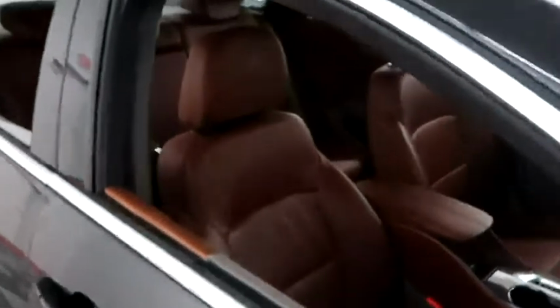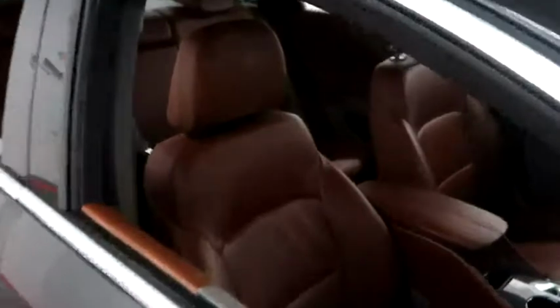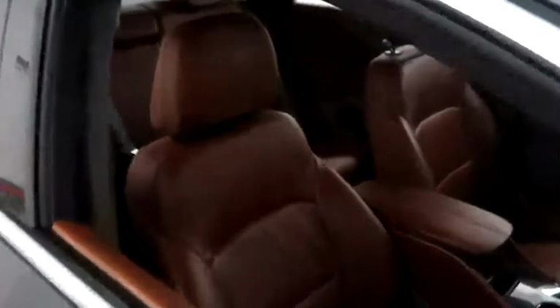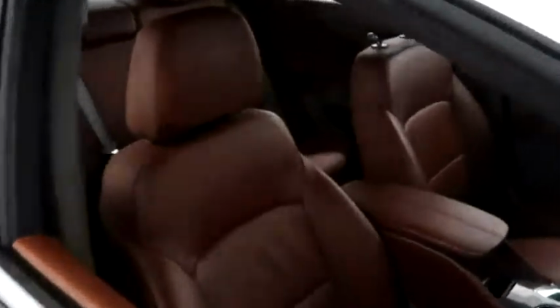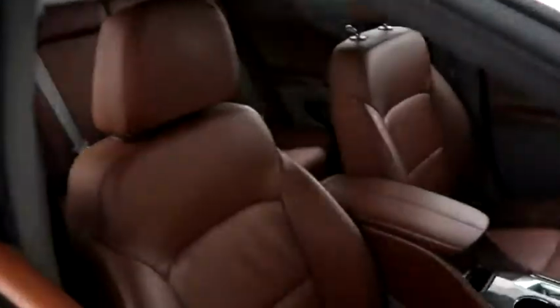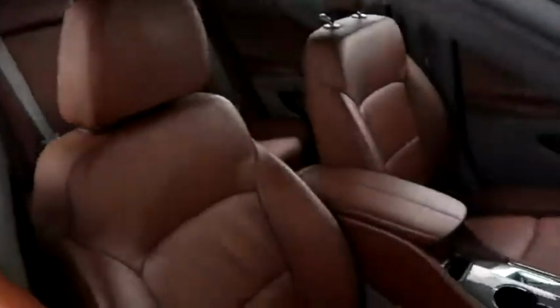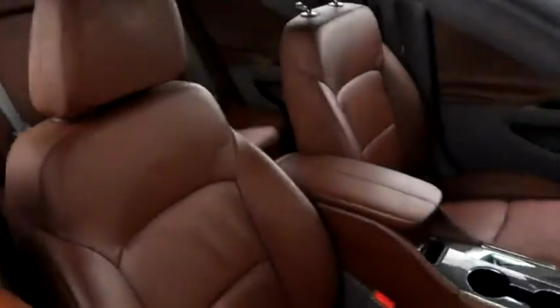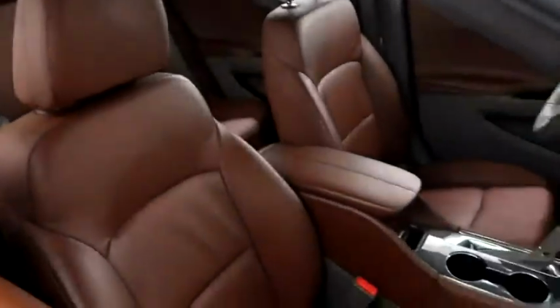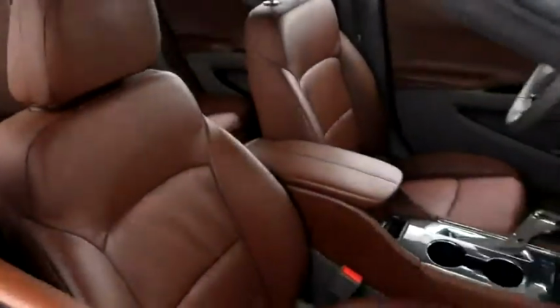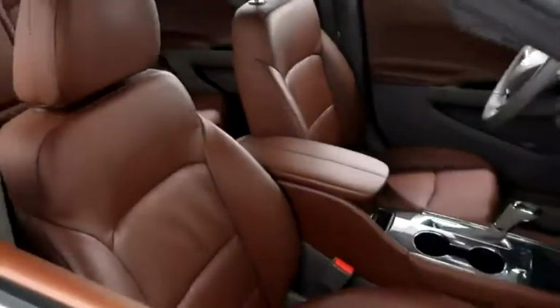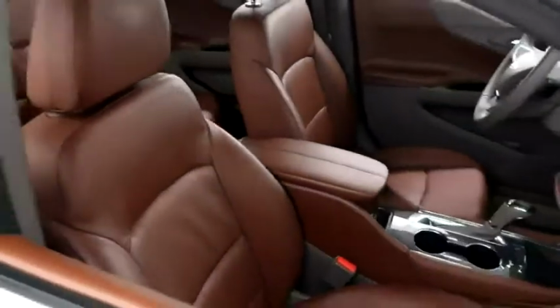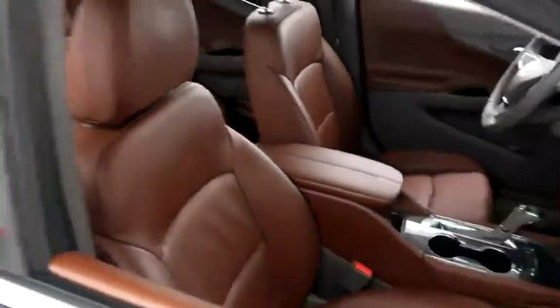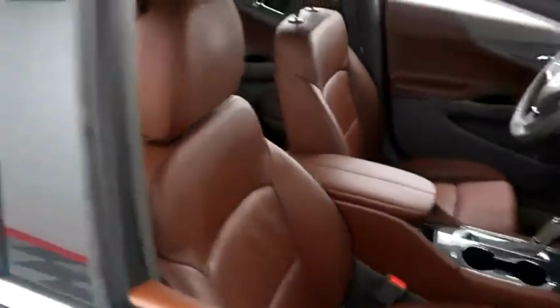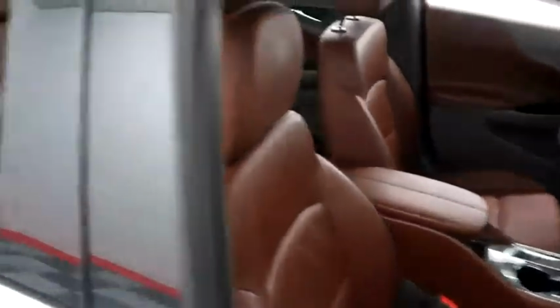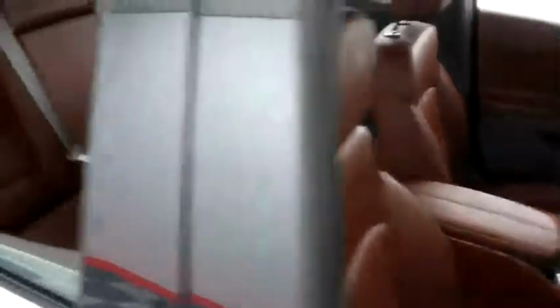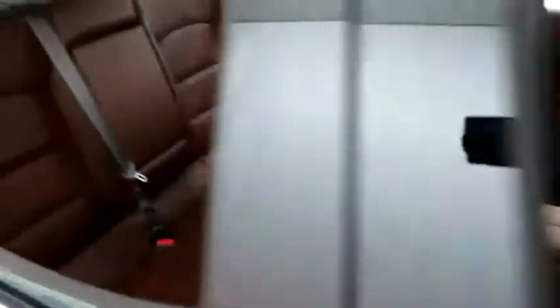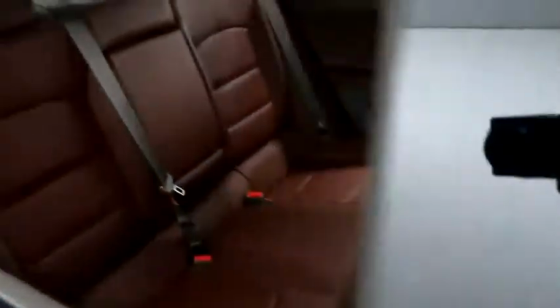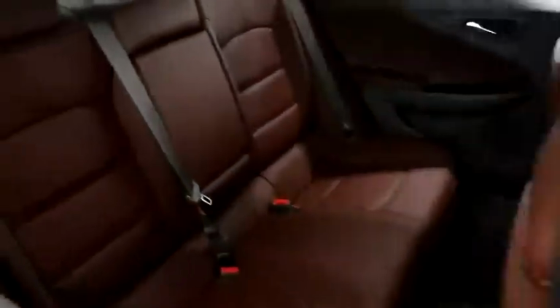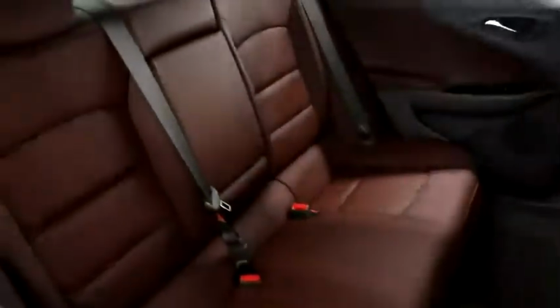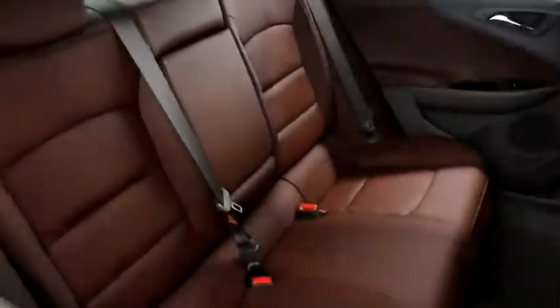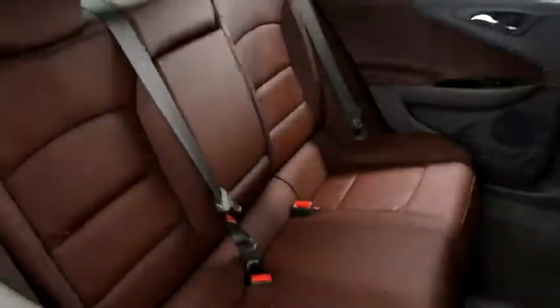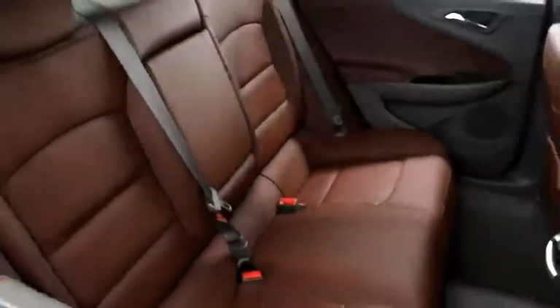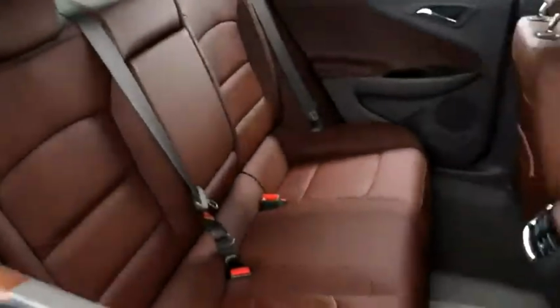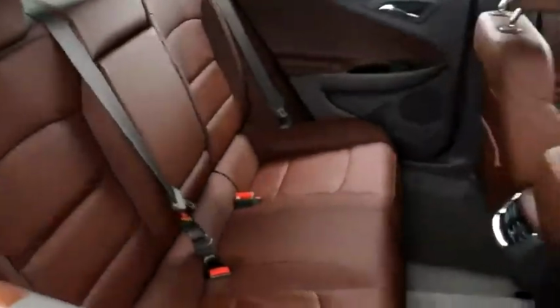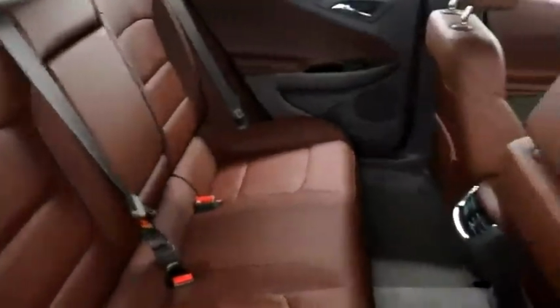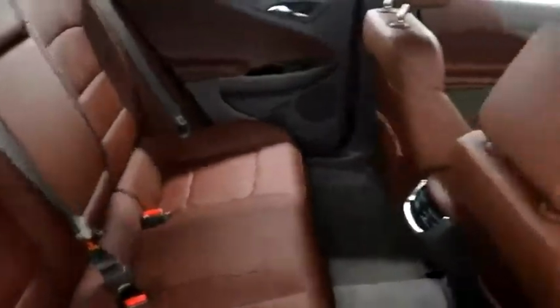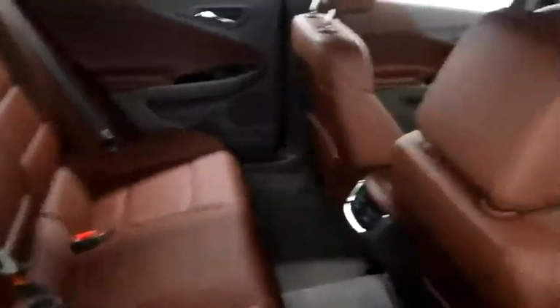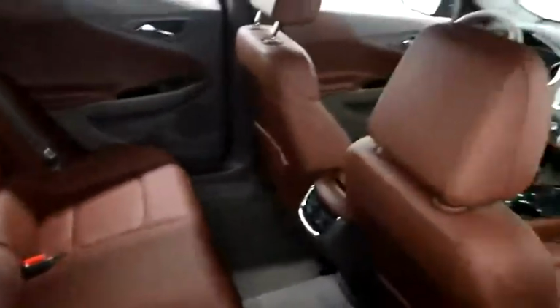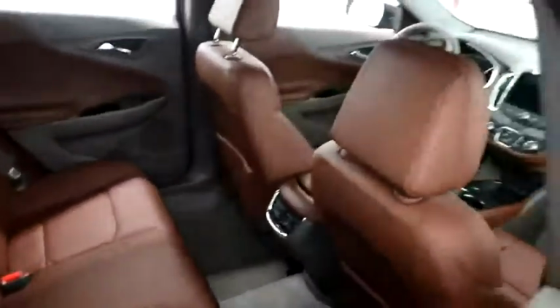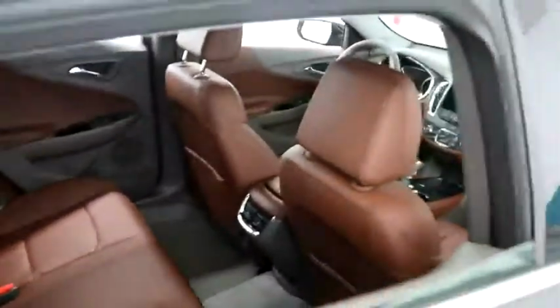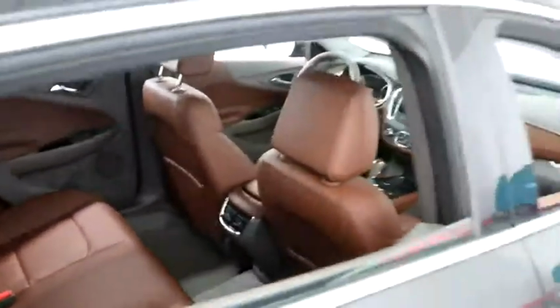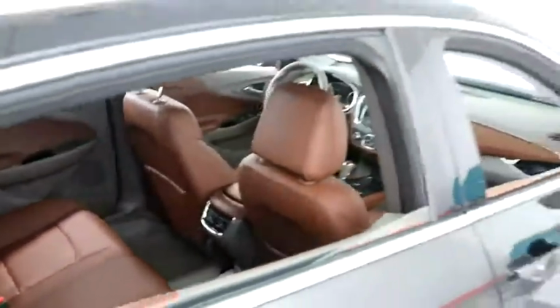Inside, leather interior. Seats are very clean all the way throughout.